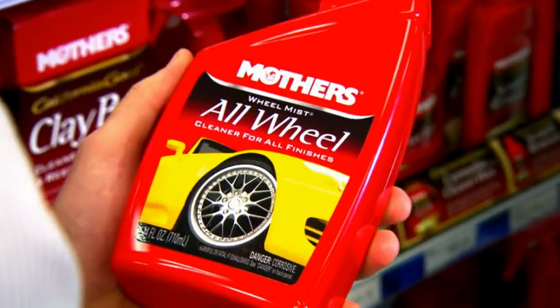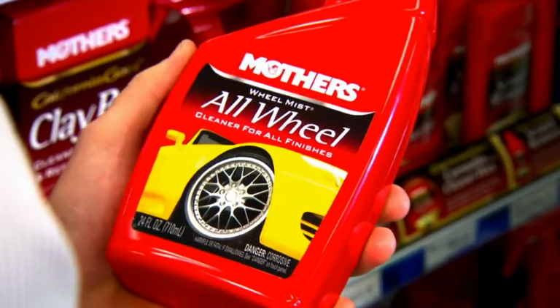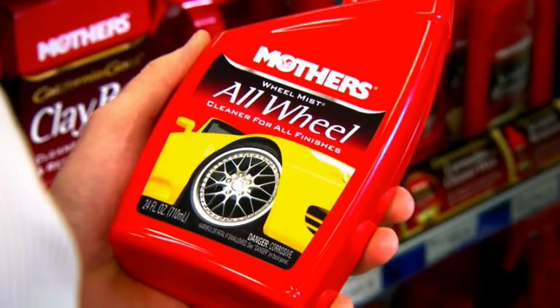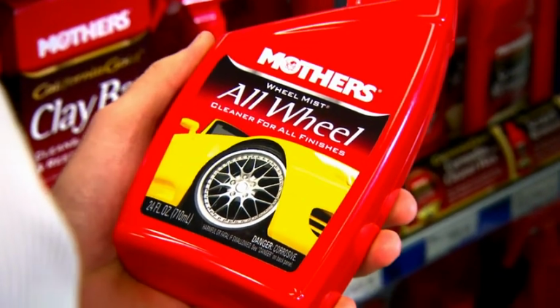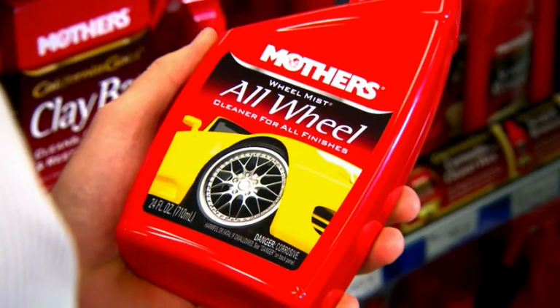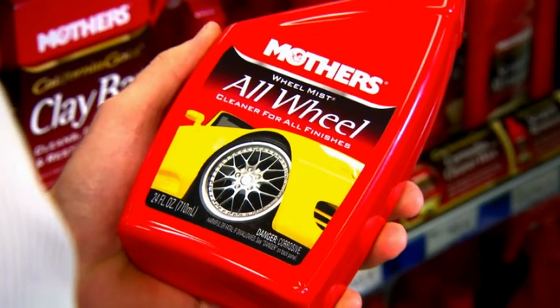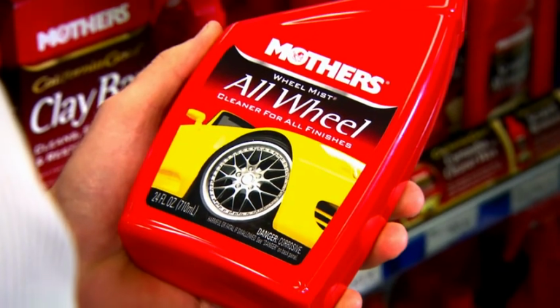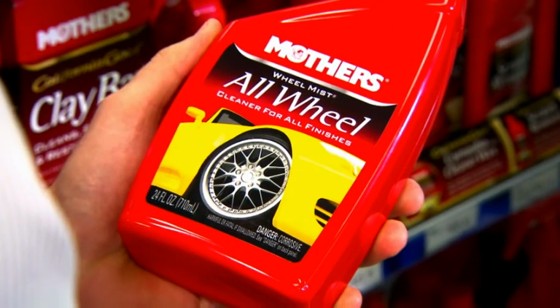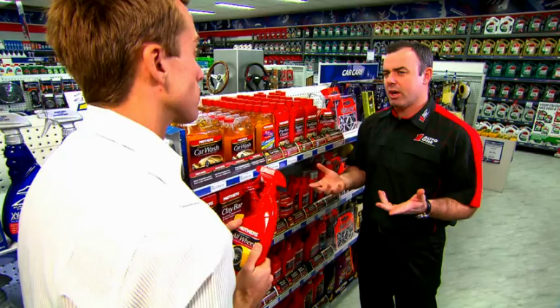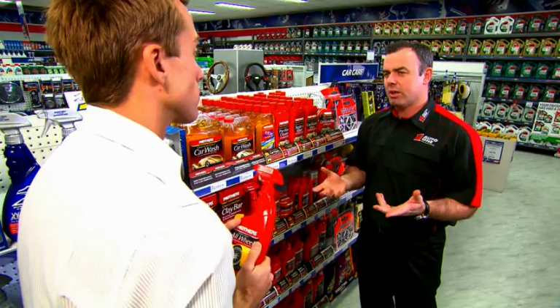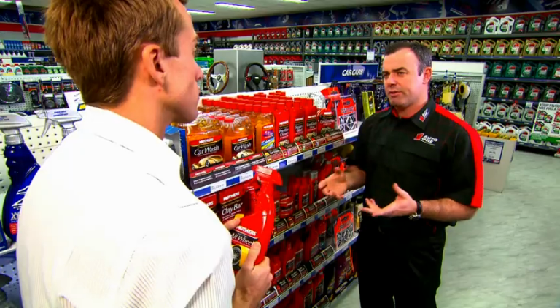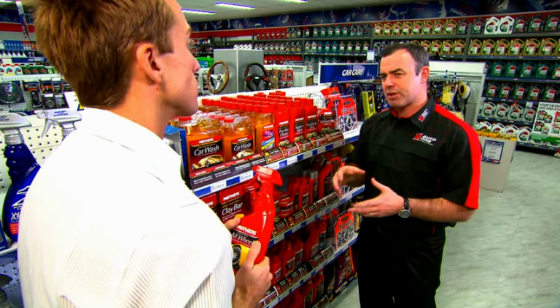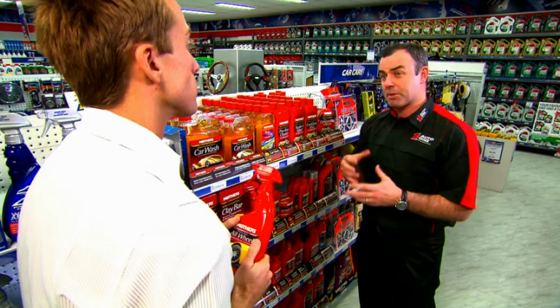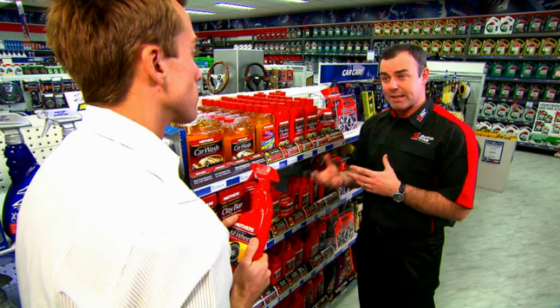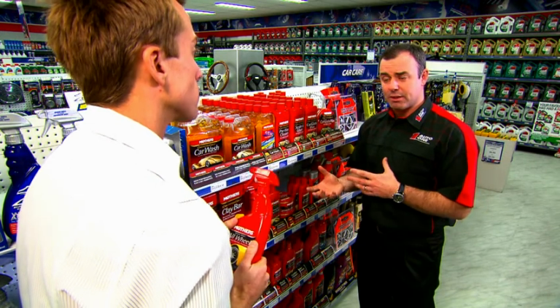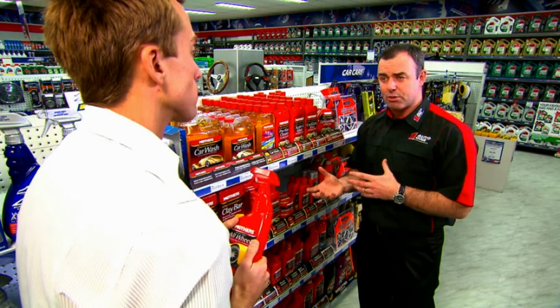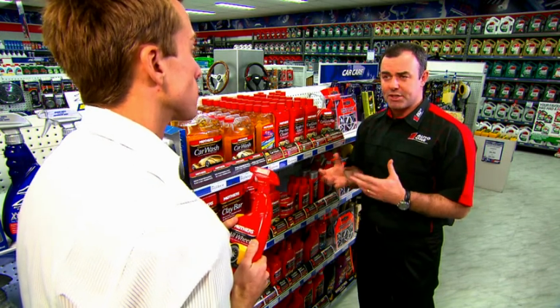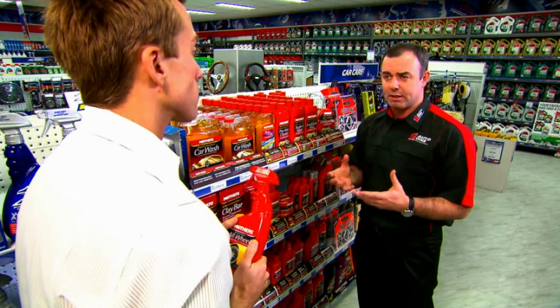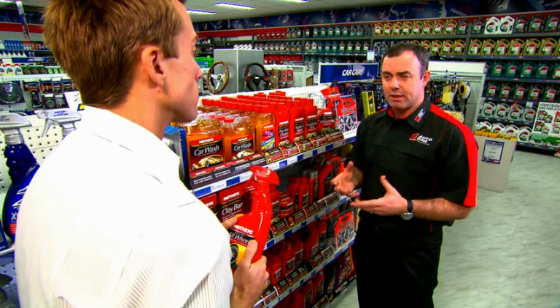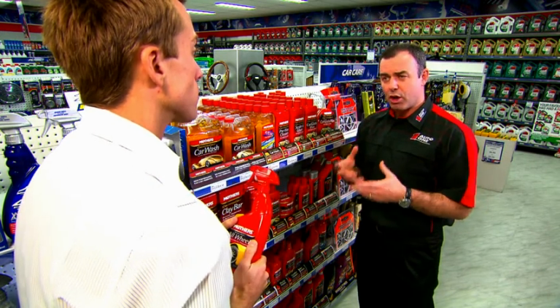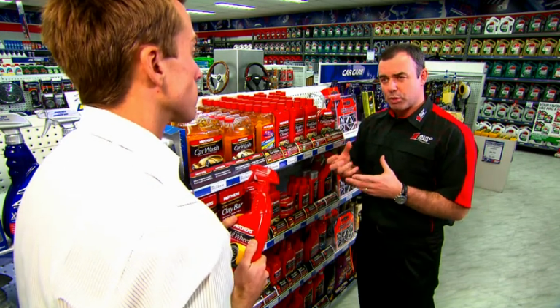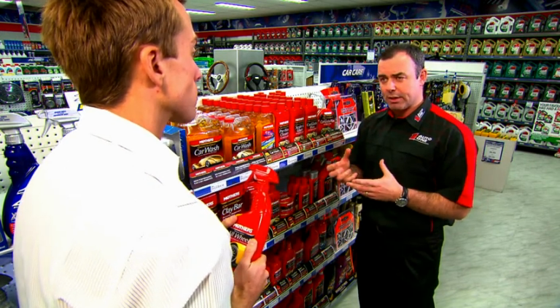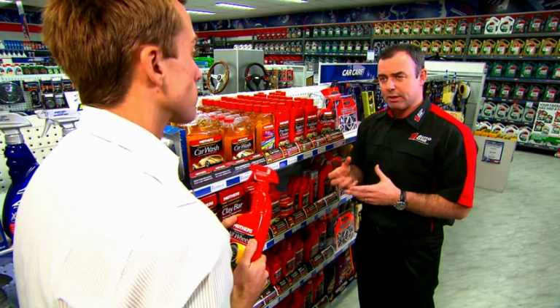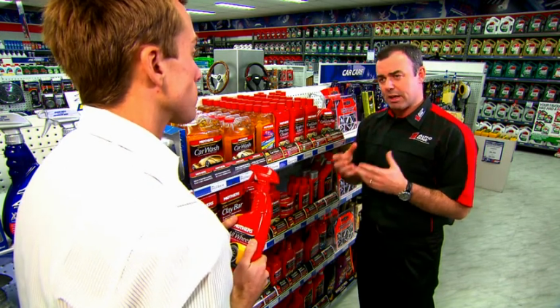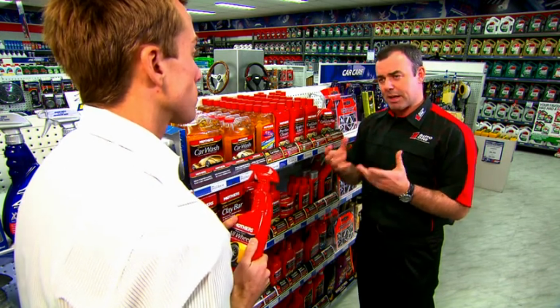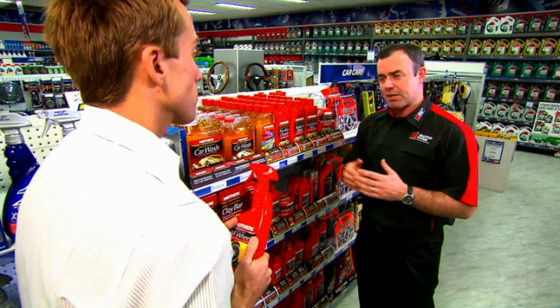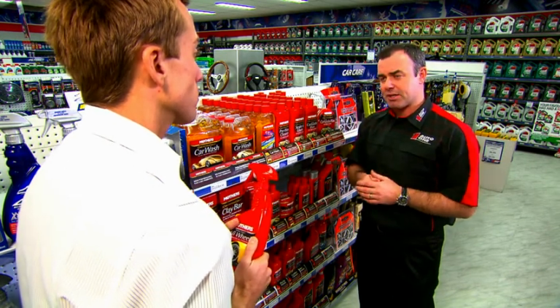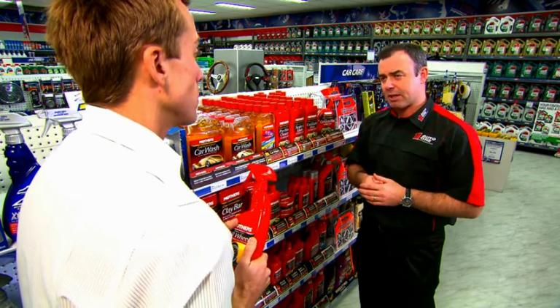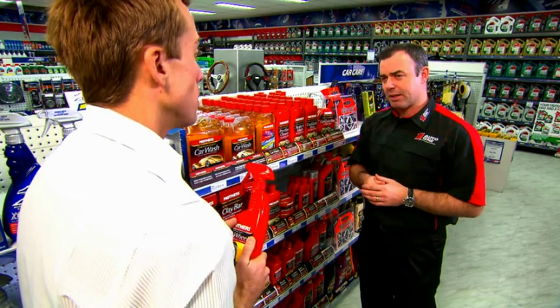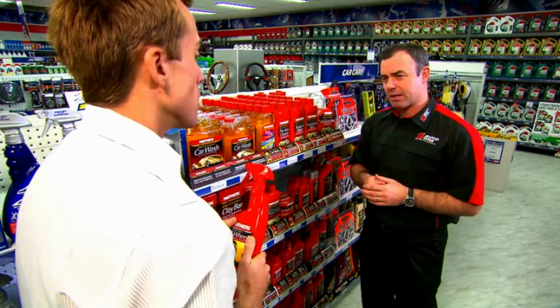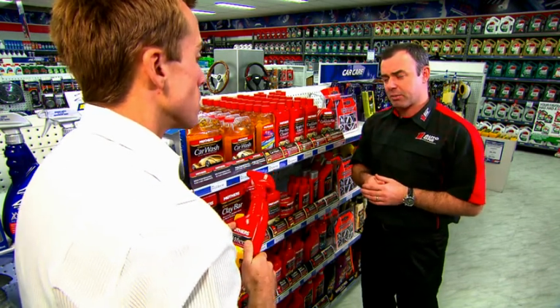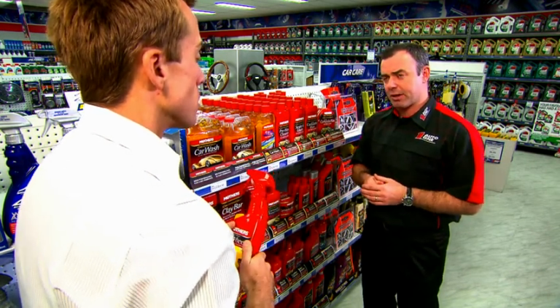Then you have the option, when it's clean and dry, of using a protectant or a sealant on the wheel to make it much easier to clean next time around.